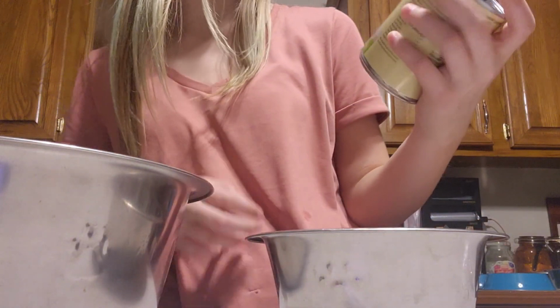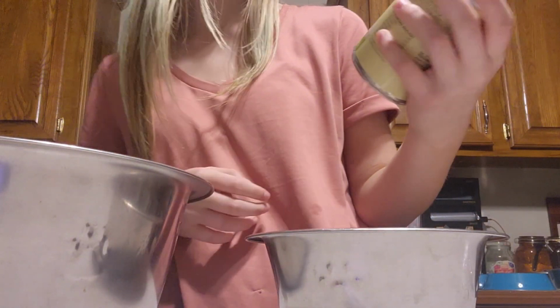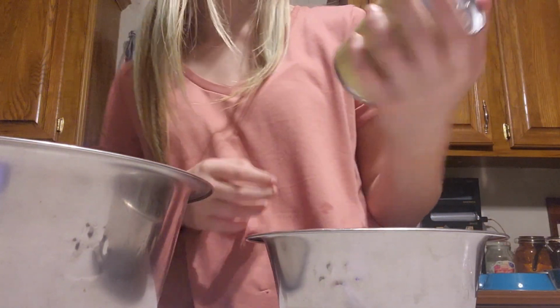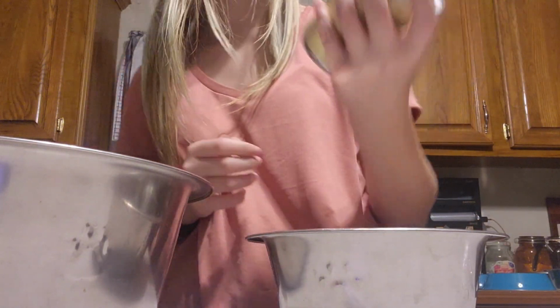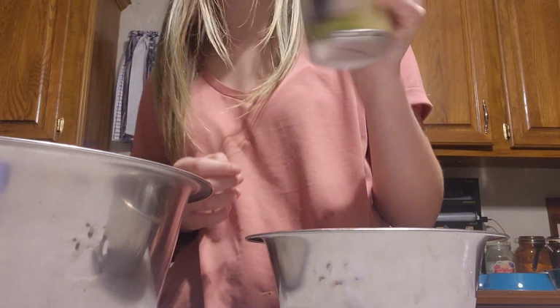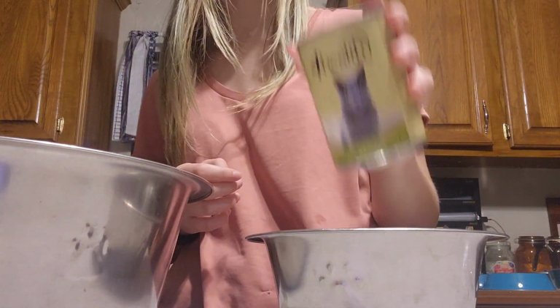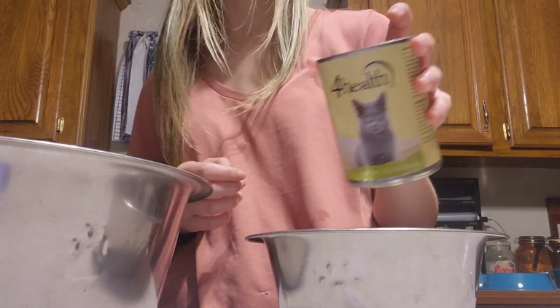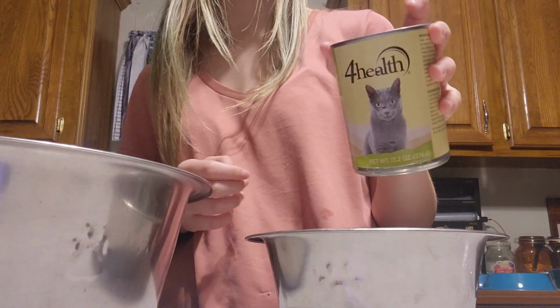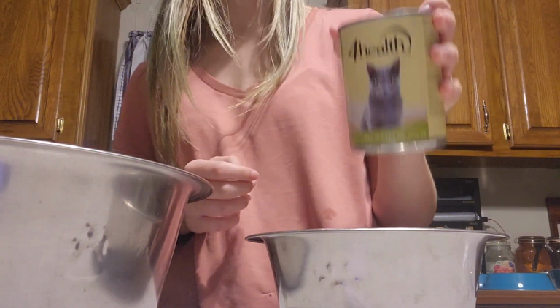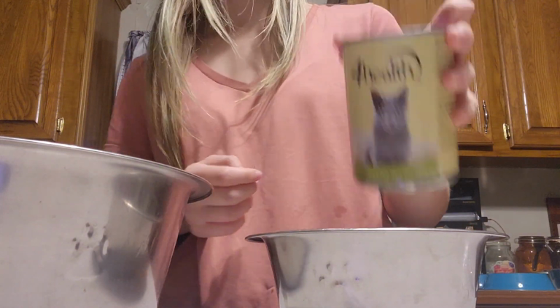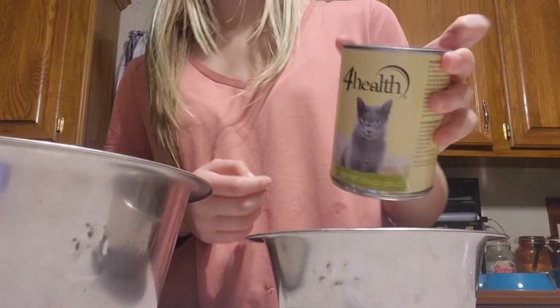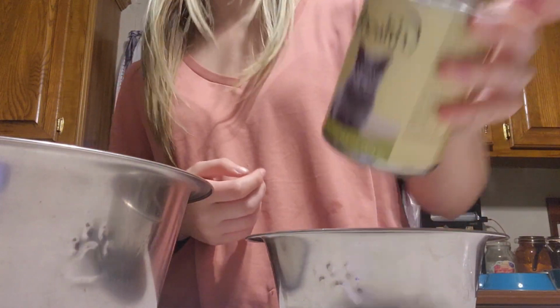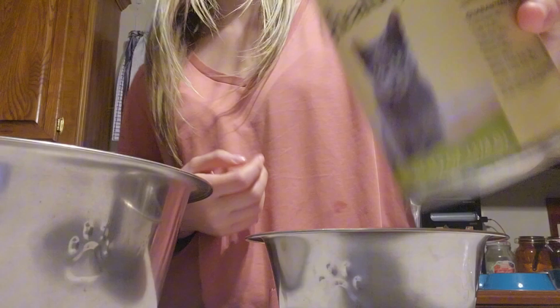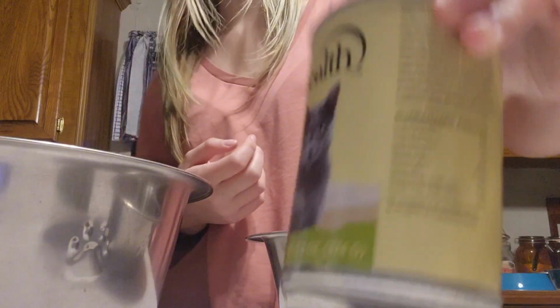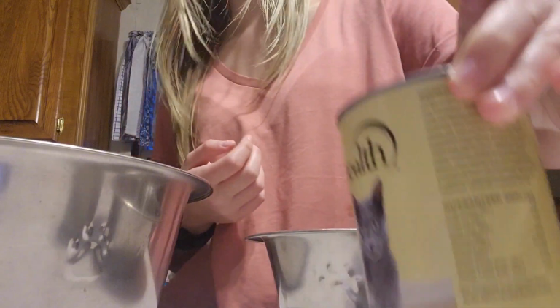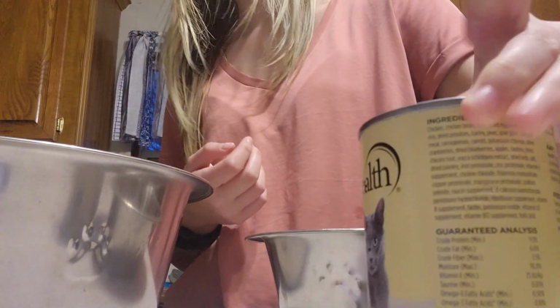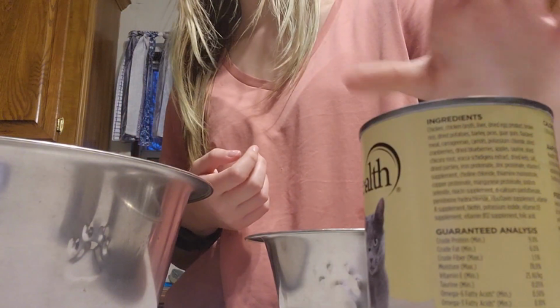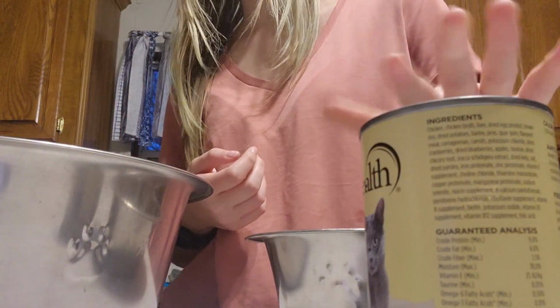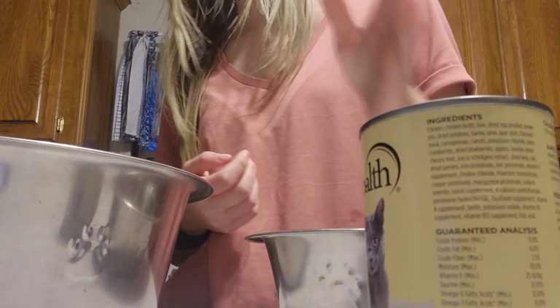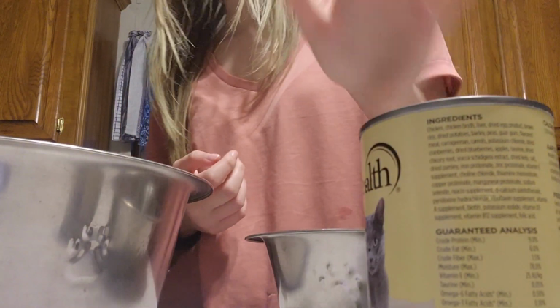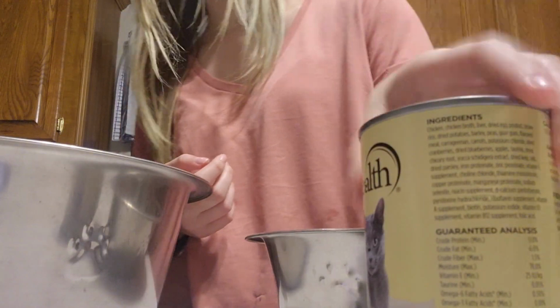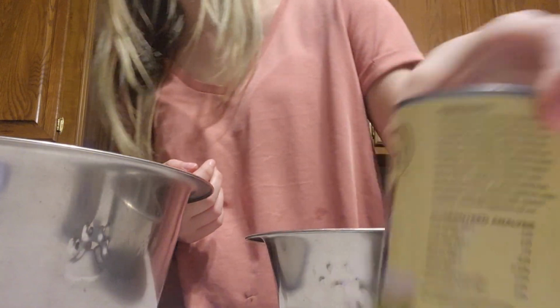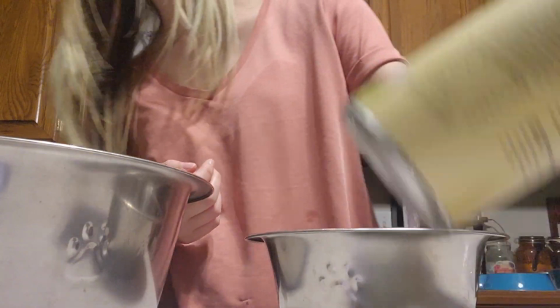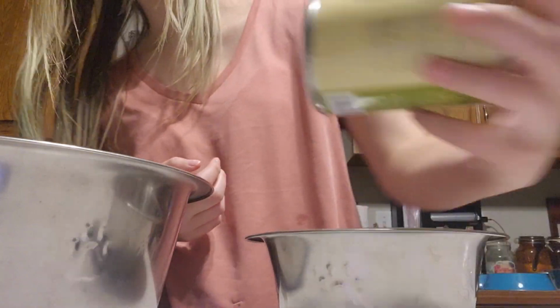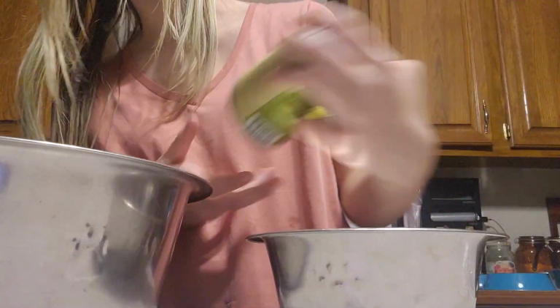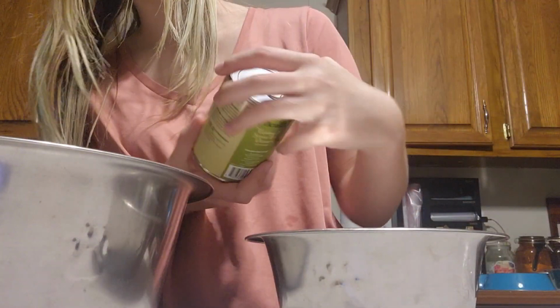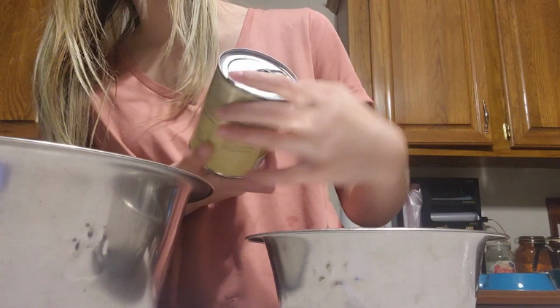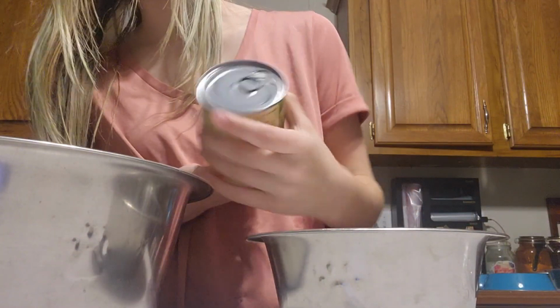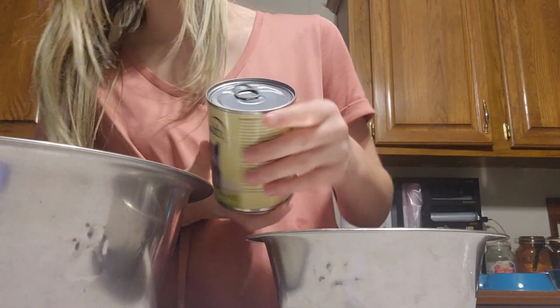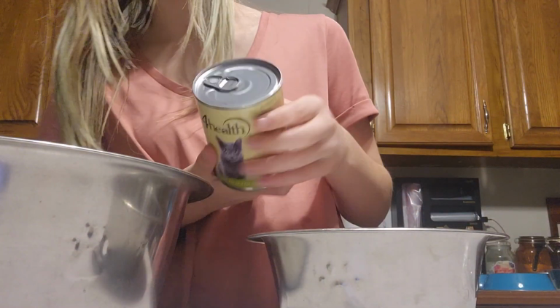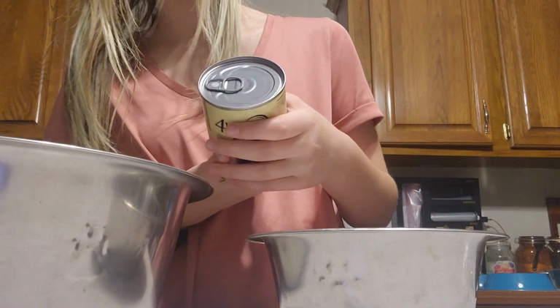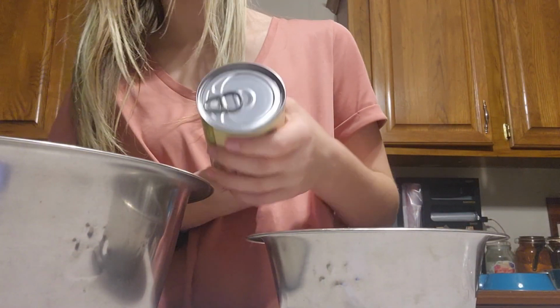For the cats, I got chicken and brown rice wet food, and that's what I use for this can.